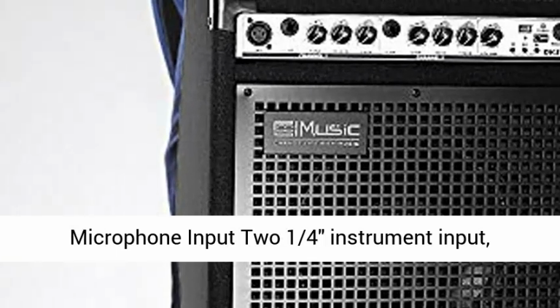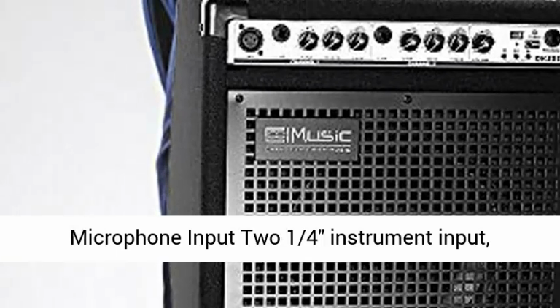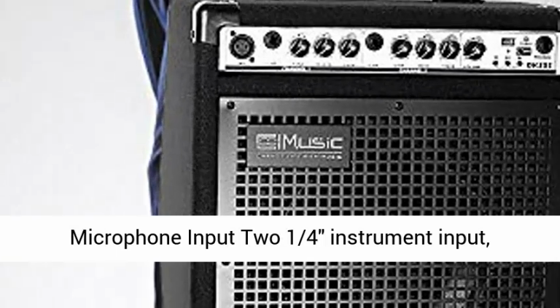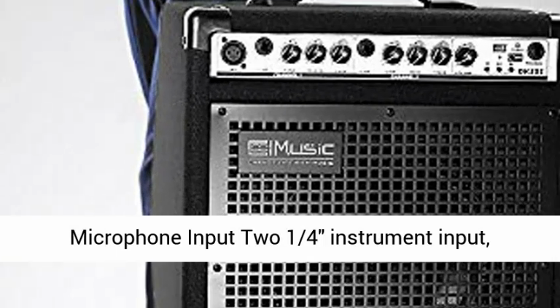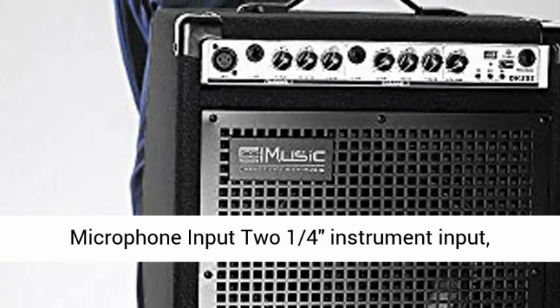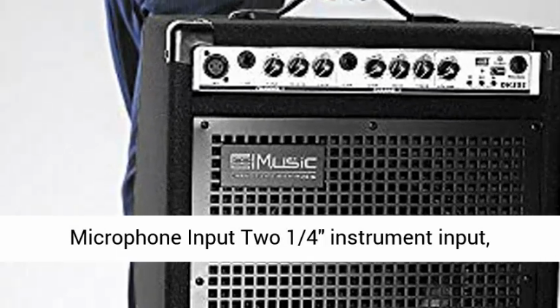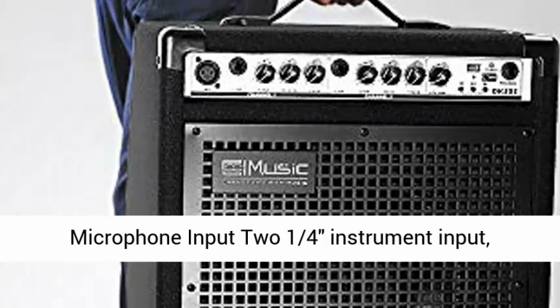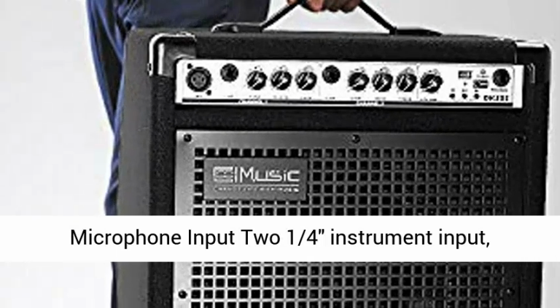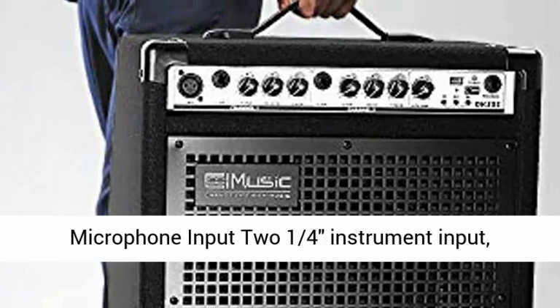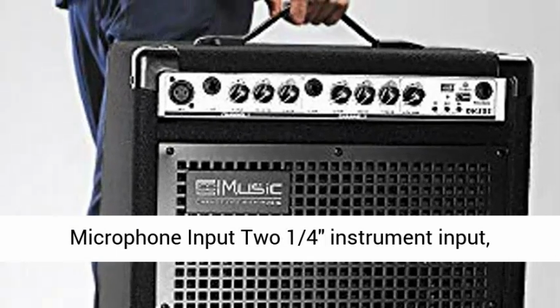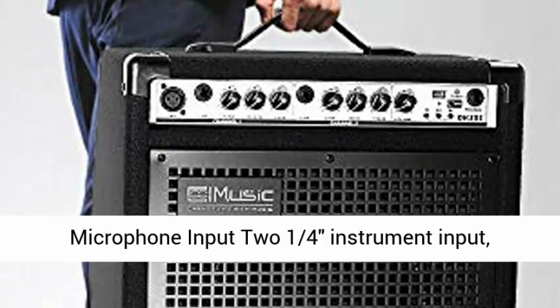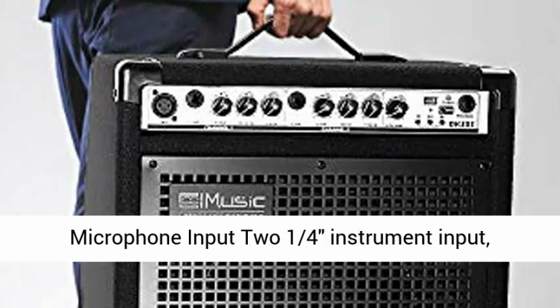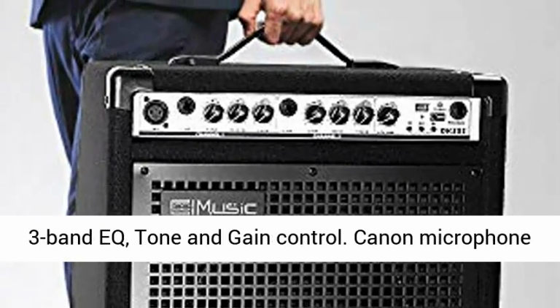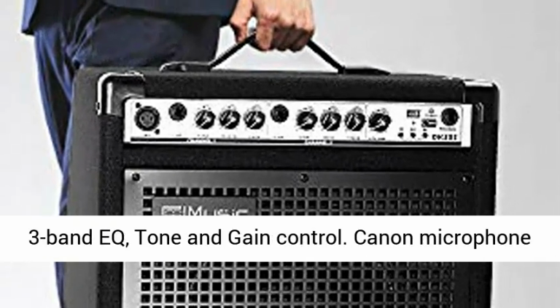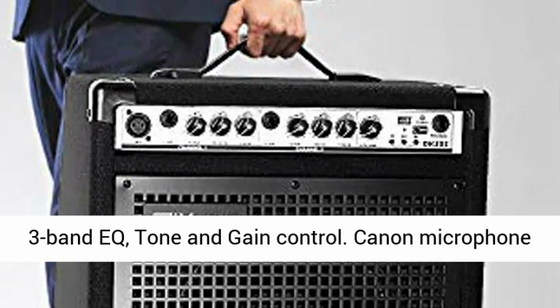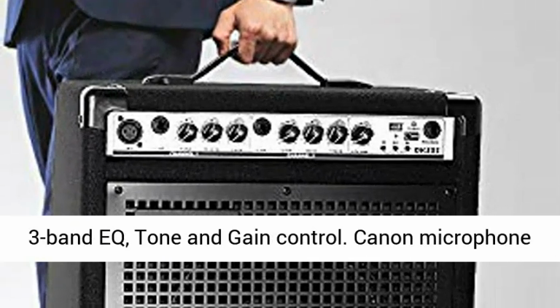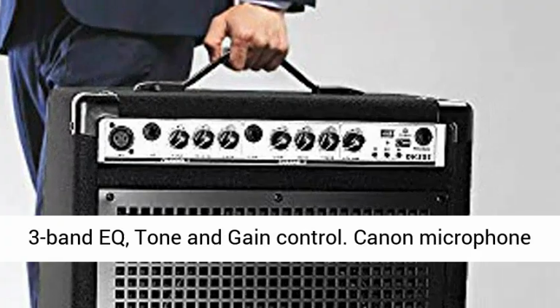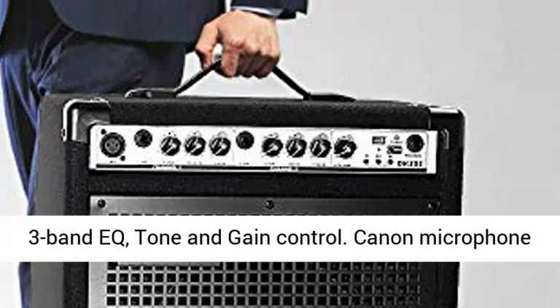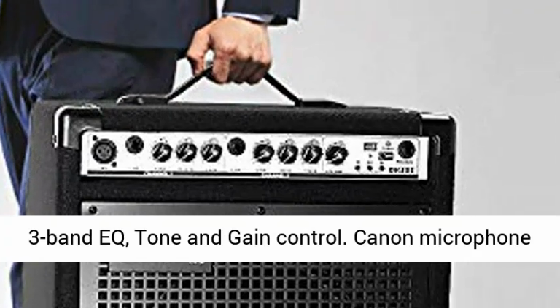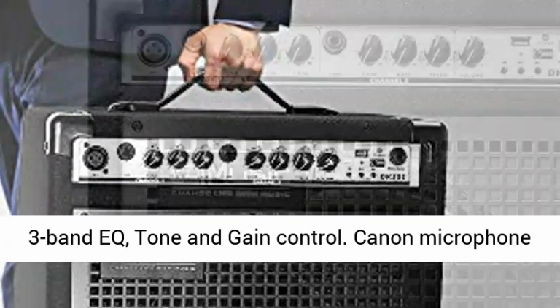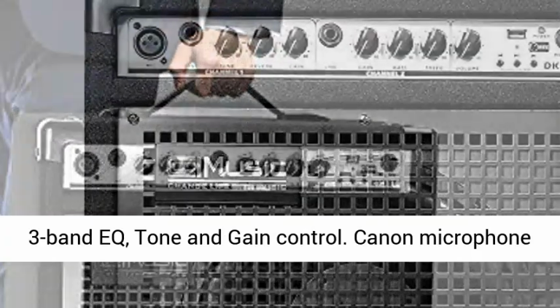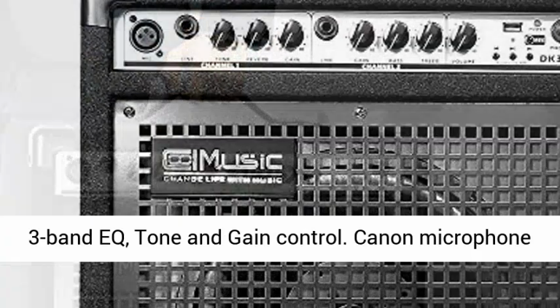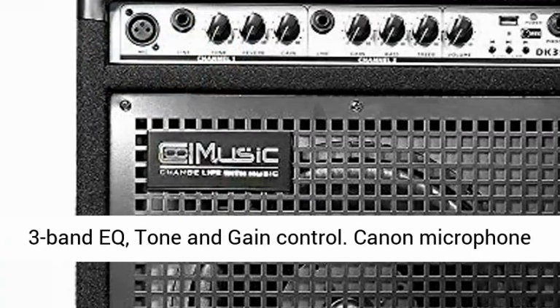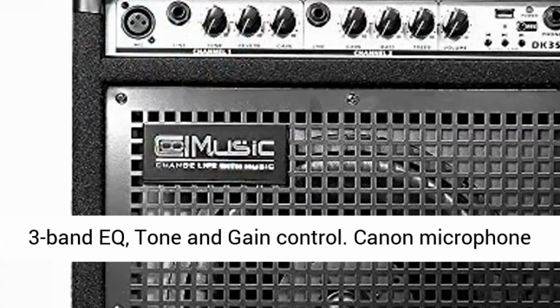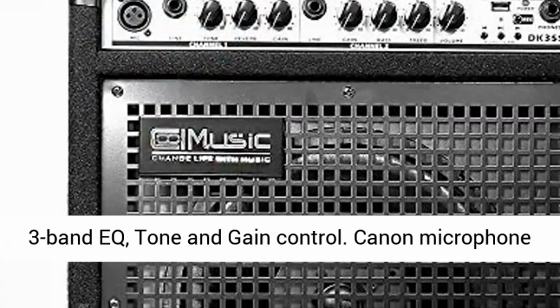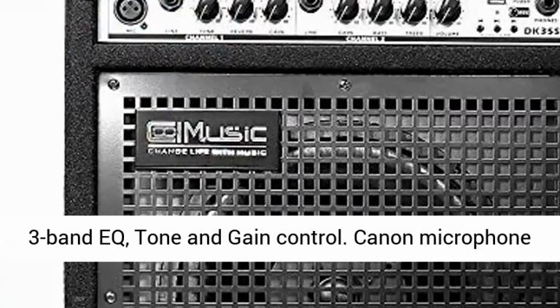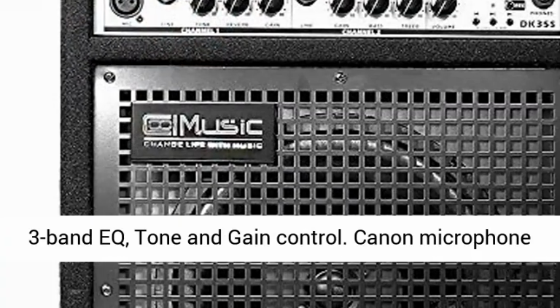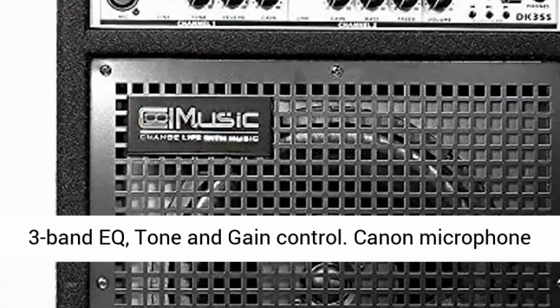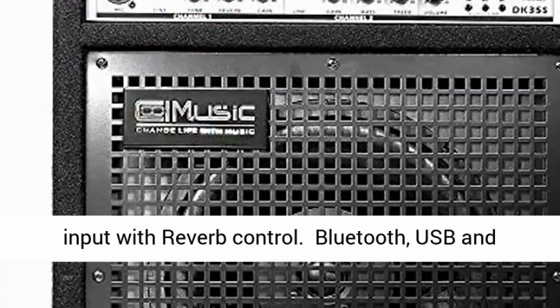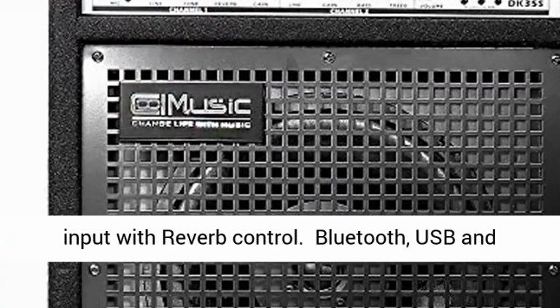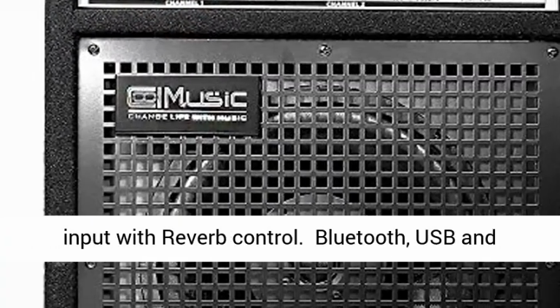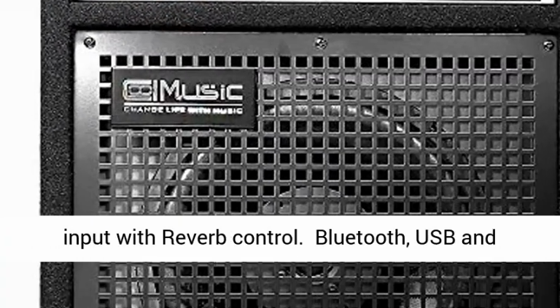Features 2 inputs including a XLR microphone input and 2 quarter-inch instrument inputs, with 3-band EQ, tone and gain control.